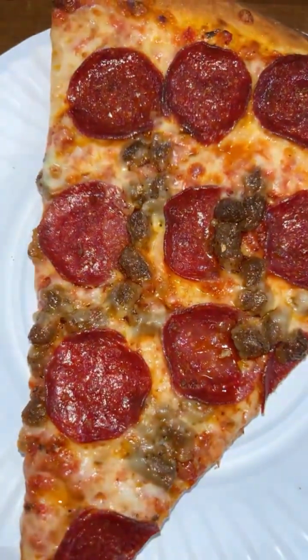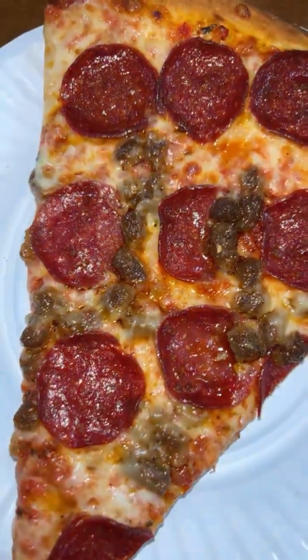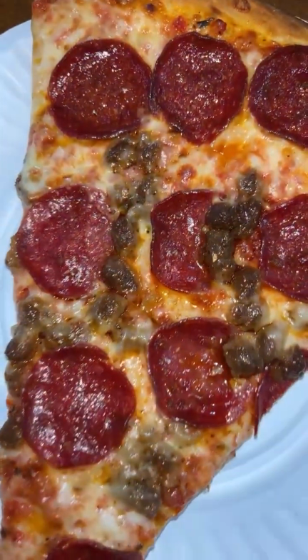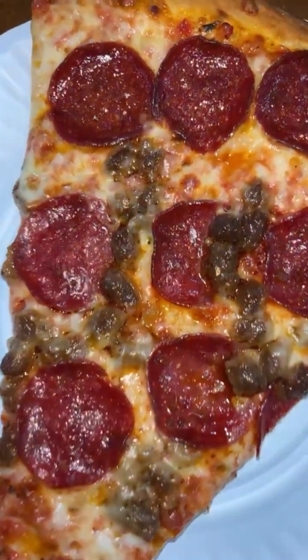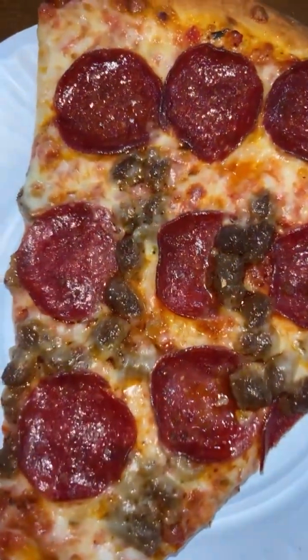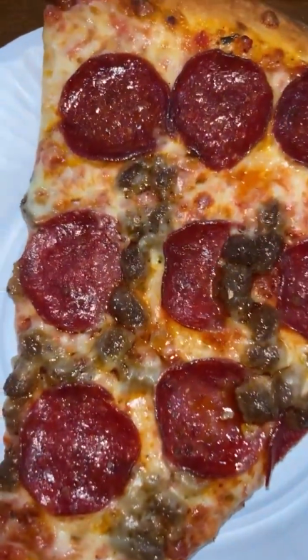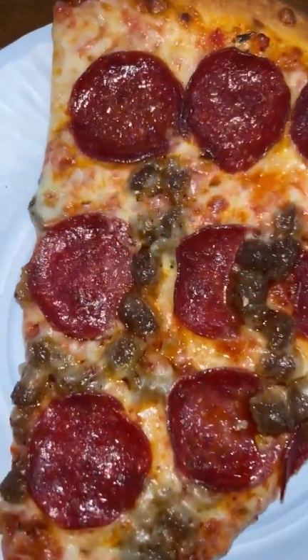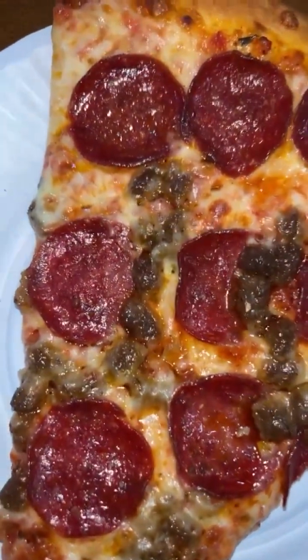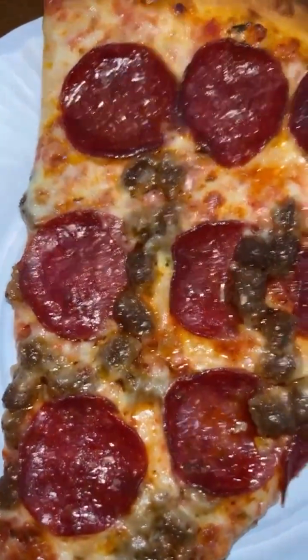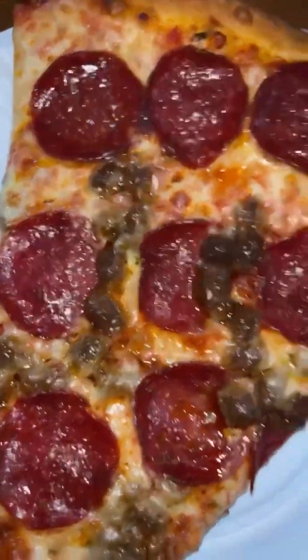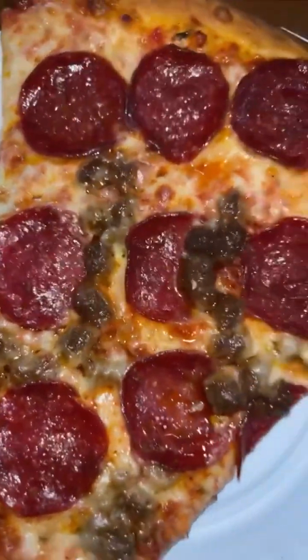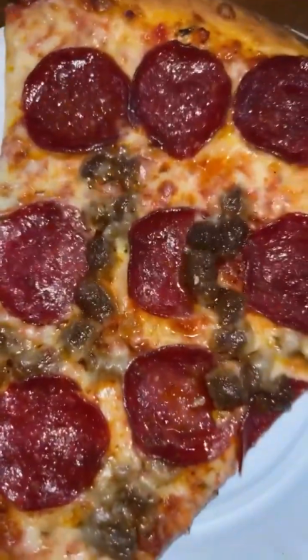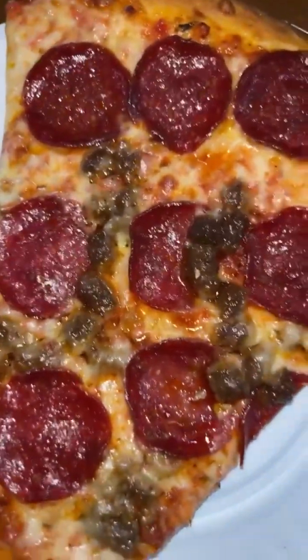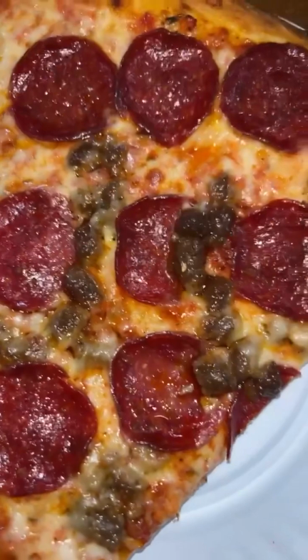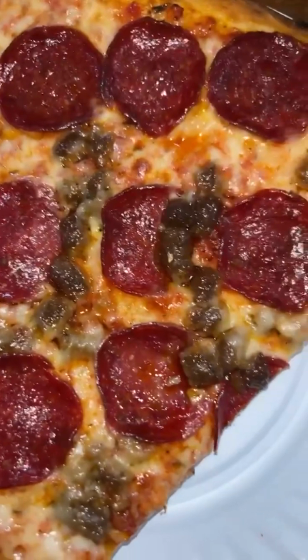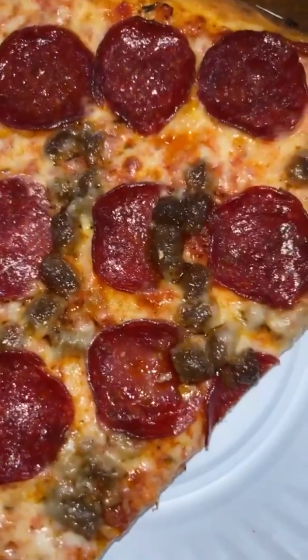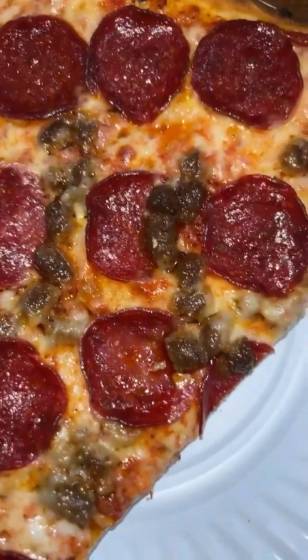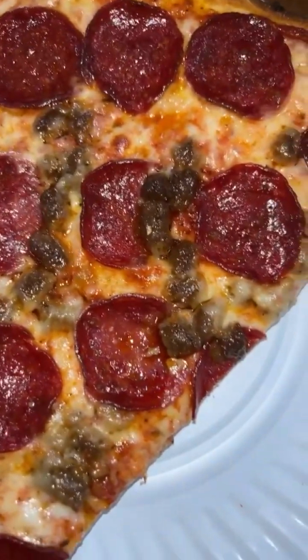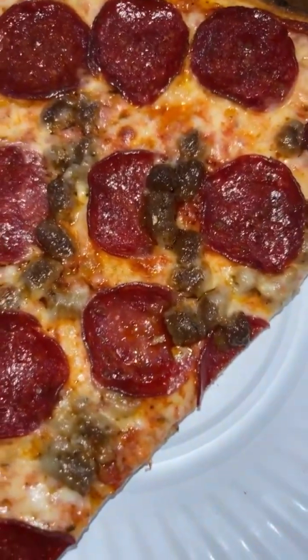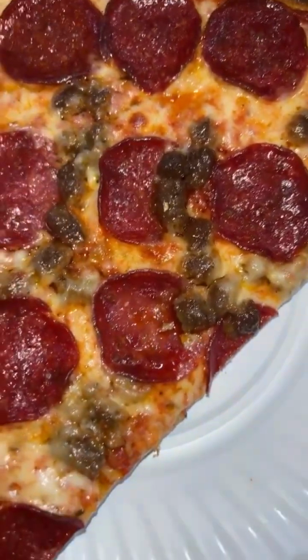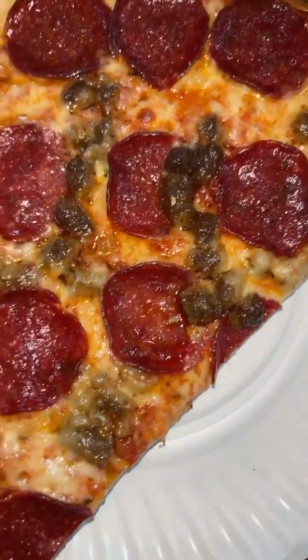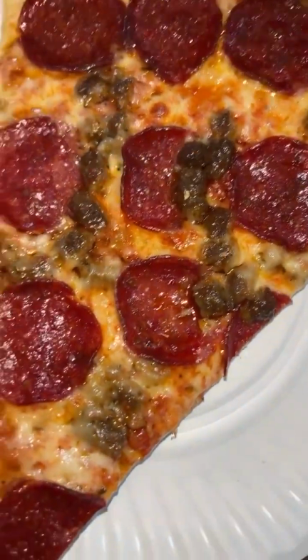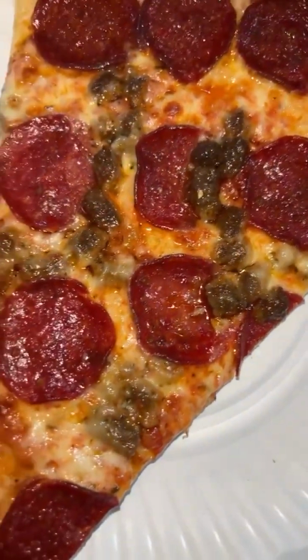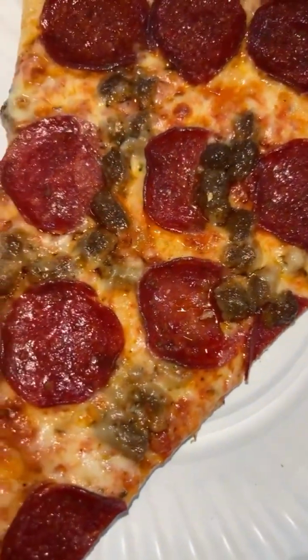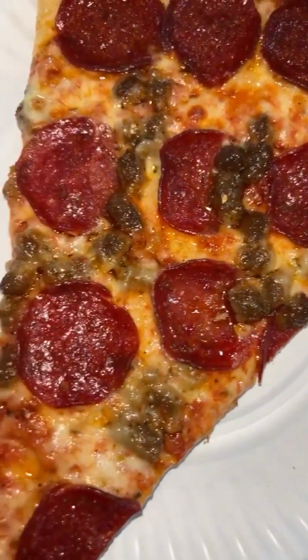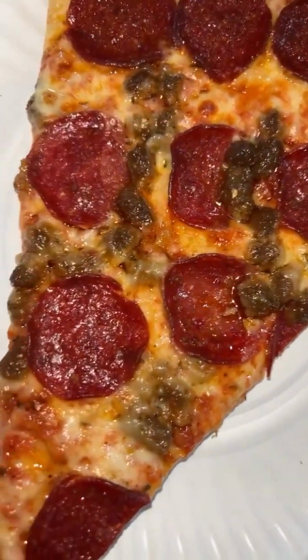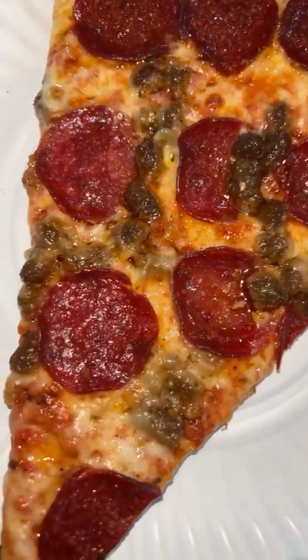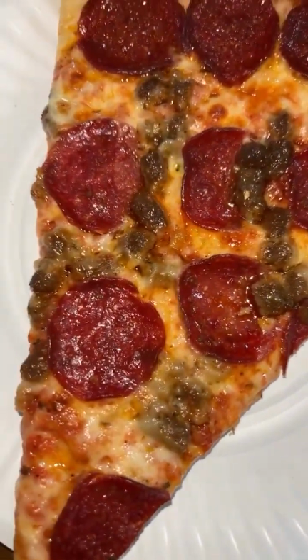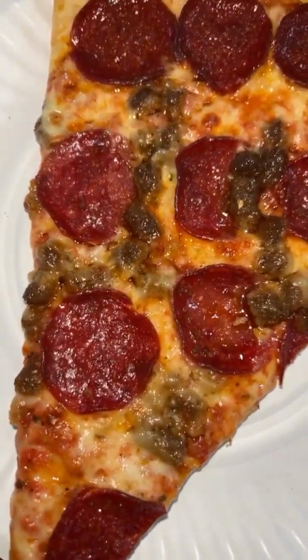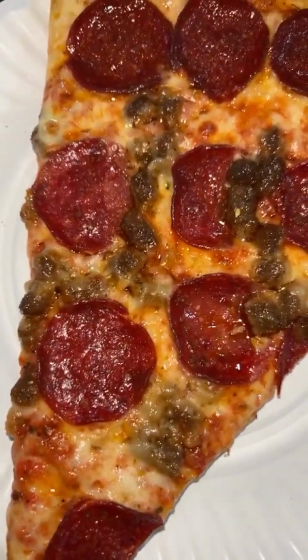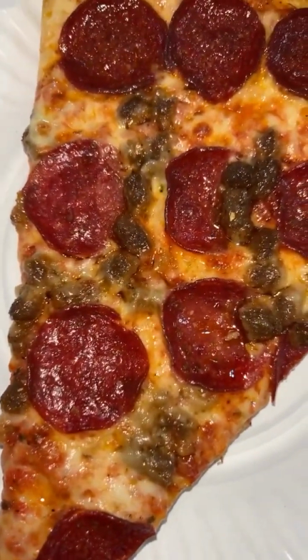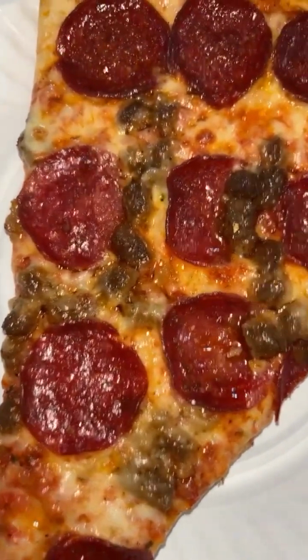All right, y'all. First up, we got the beef pepperoni — no swizzy over here. And we also got the beef sausage. Let's see what's going on.